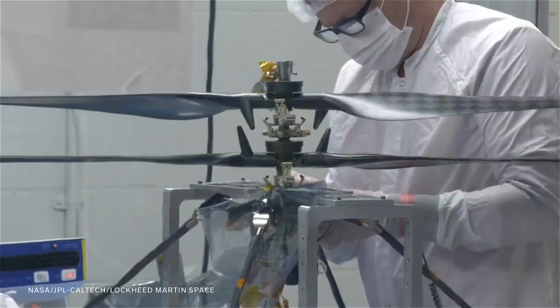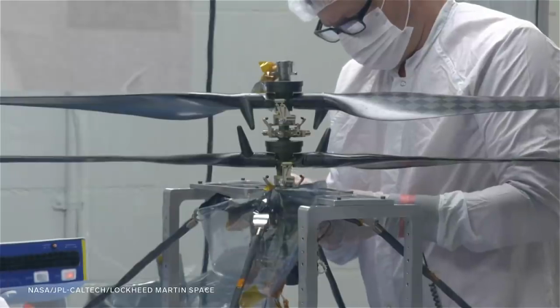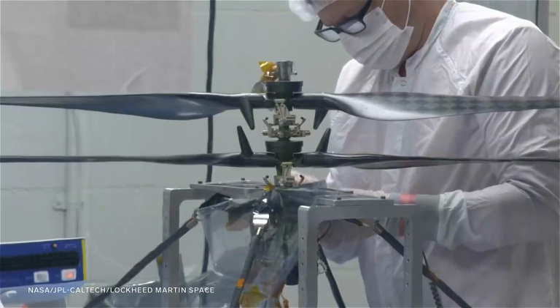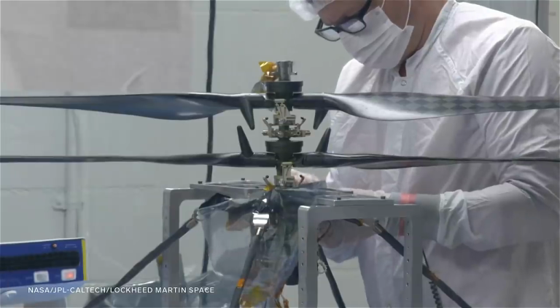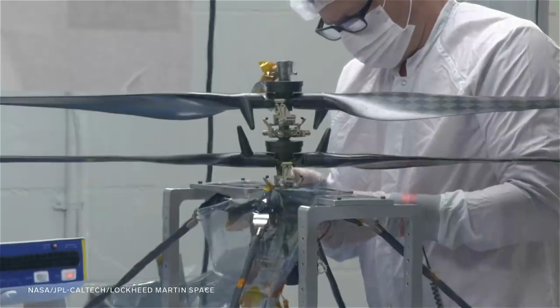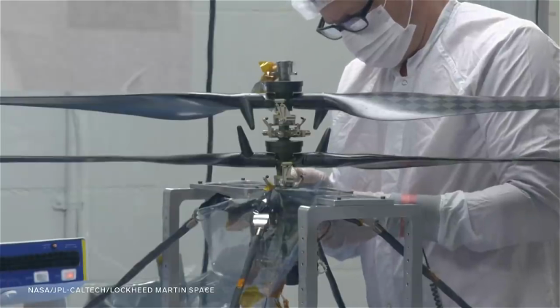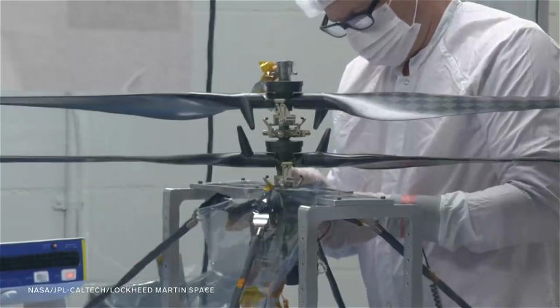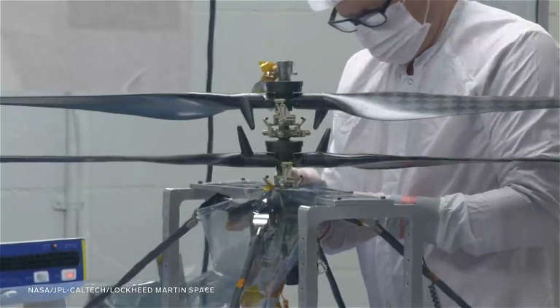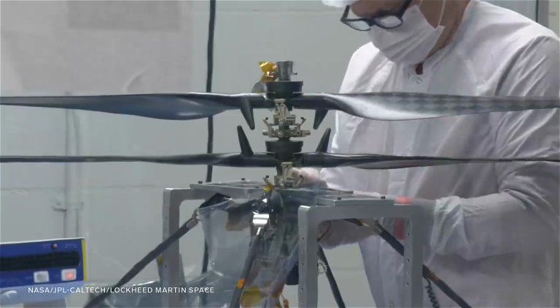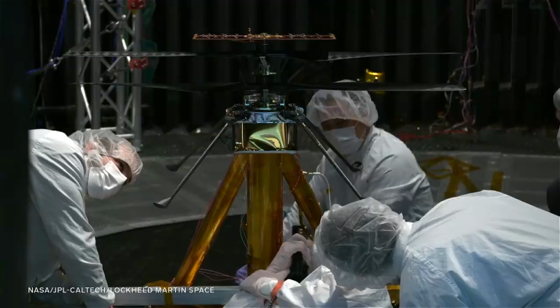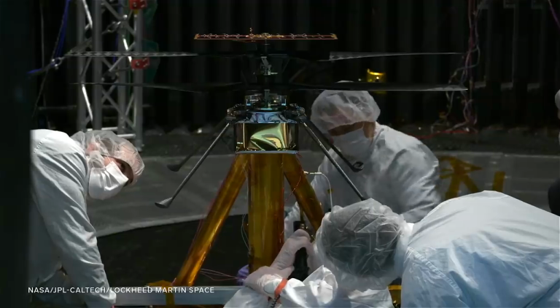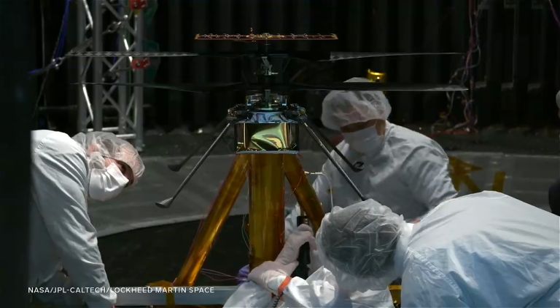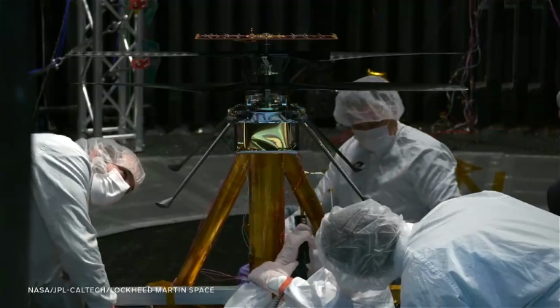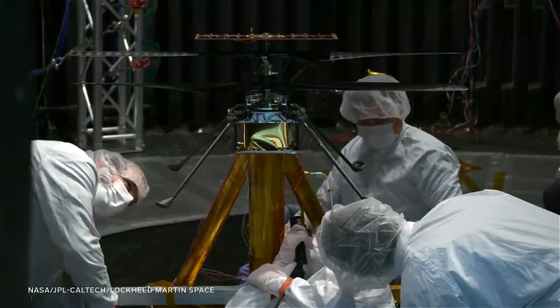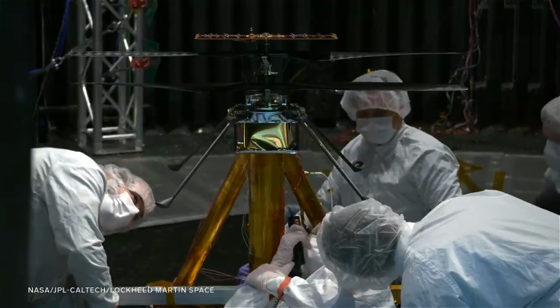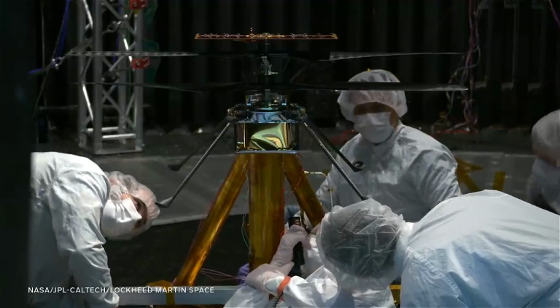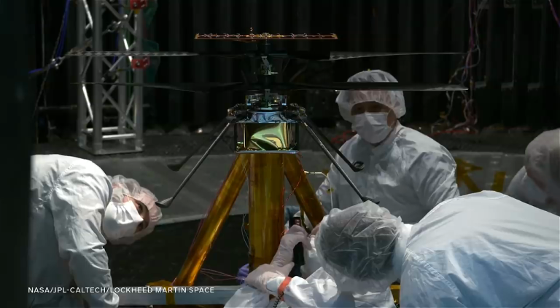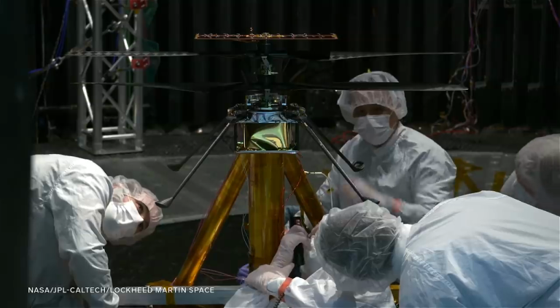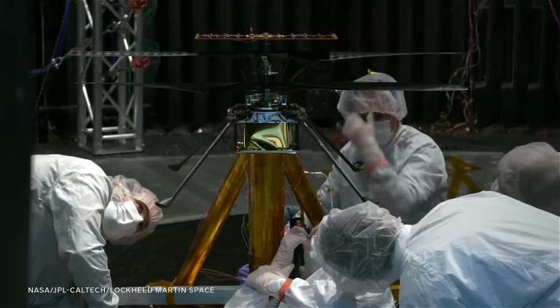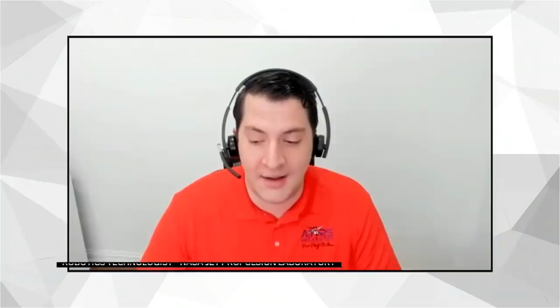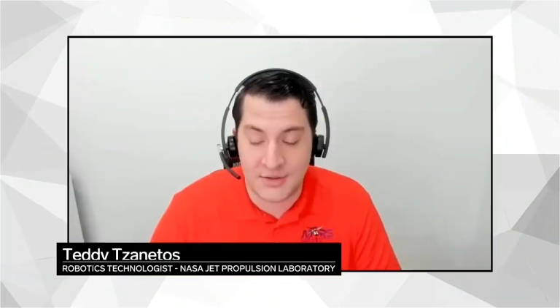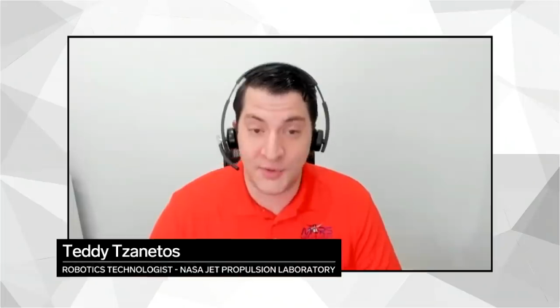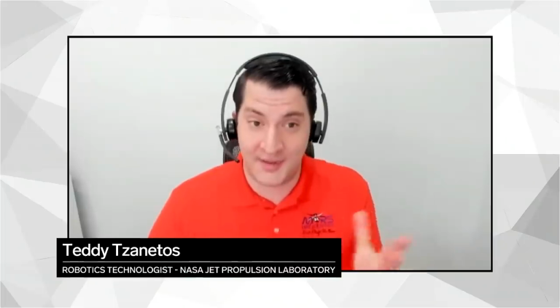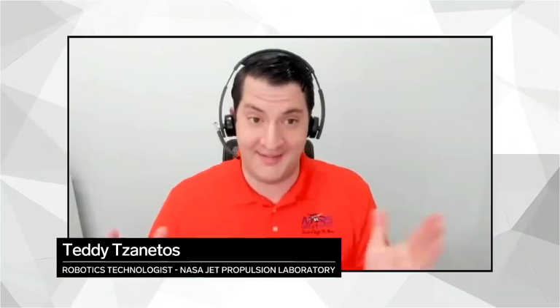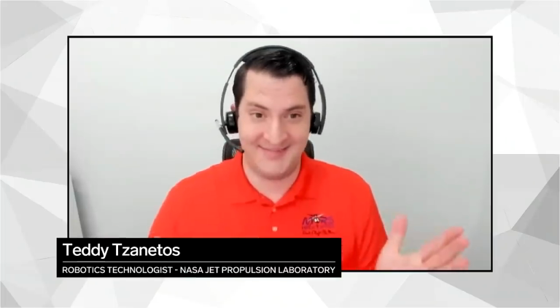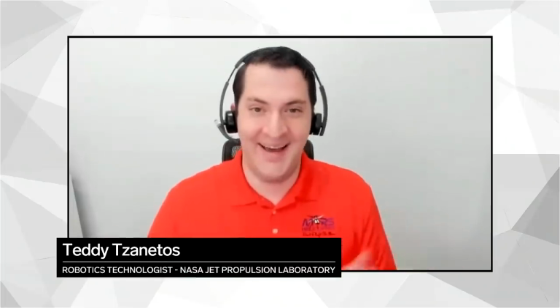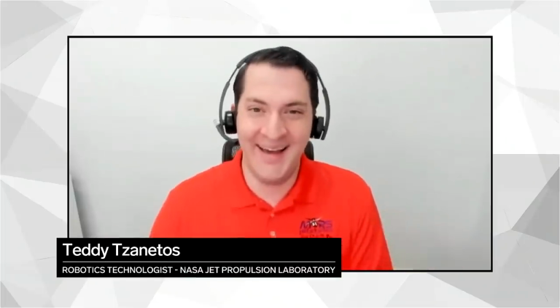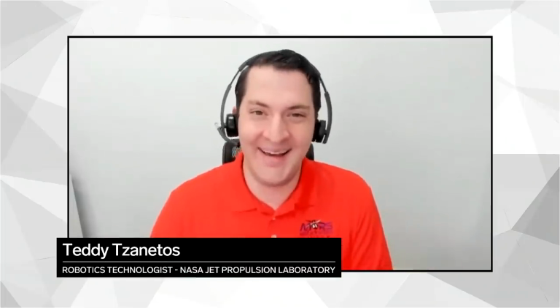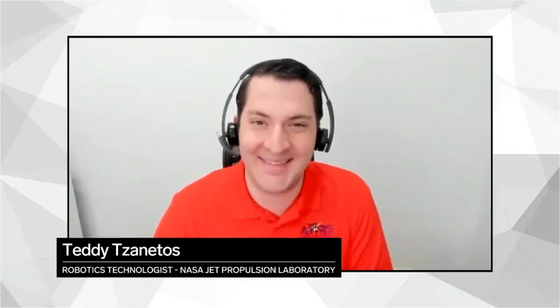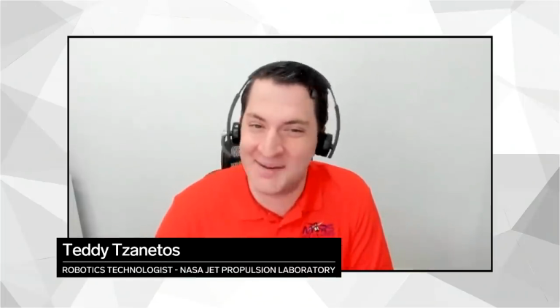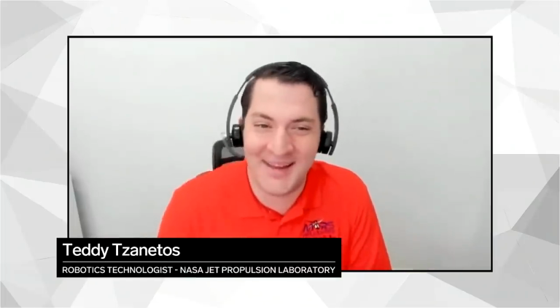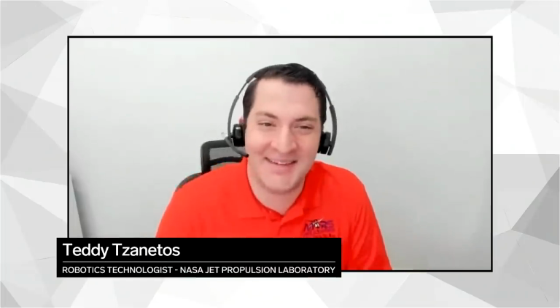So why did NASA decide to design a helicopter for Mars? To prove that we can. It's a simple answer.